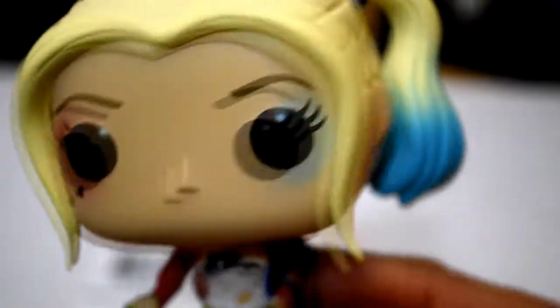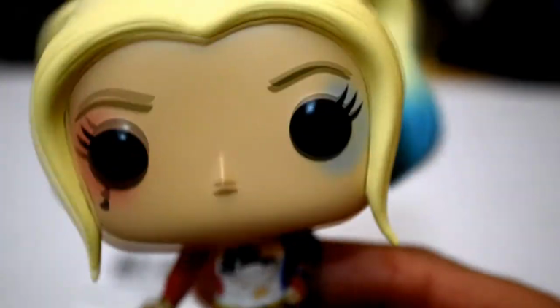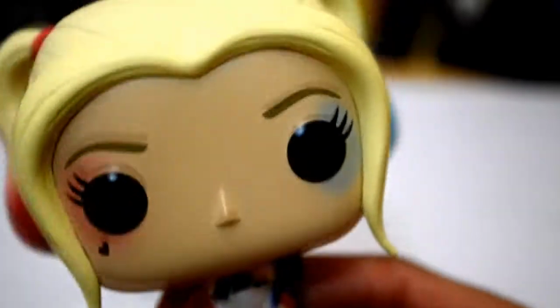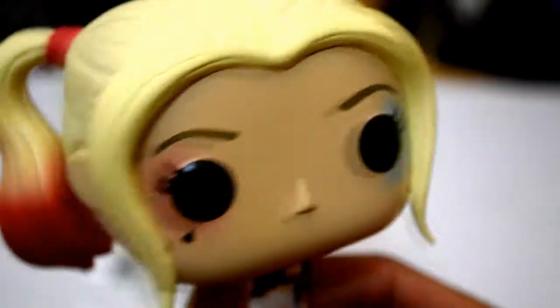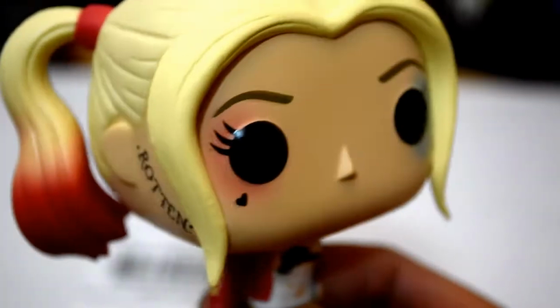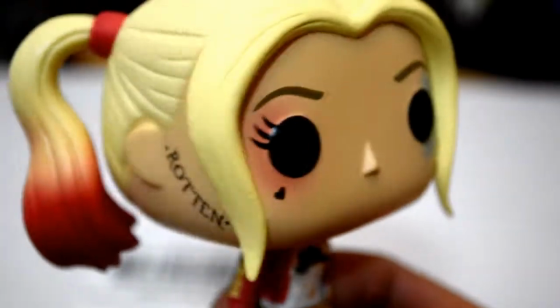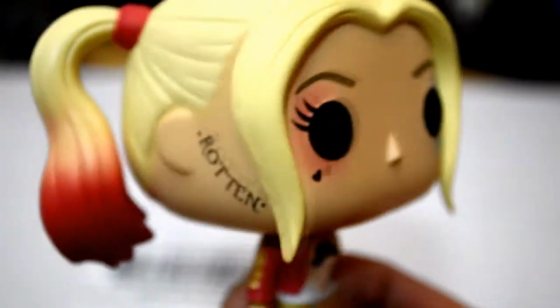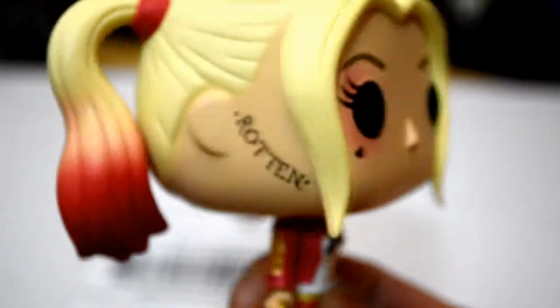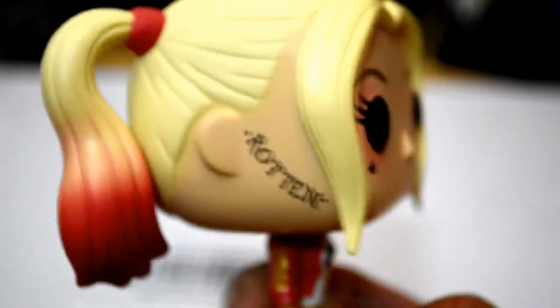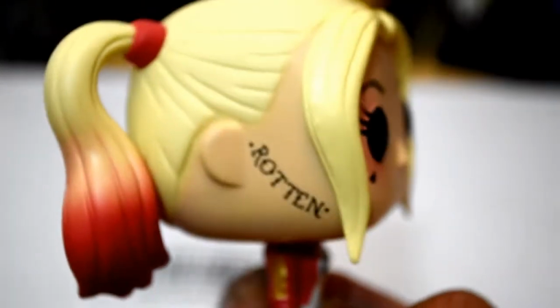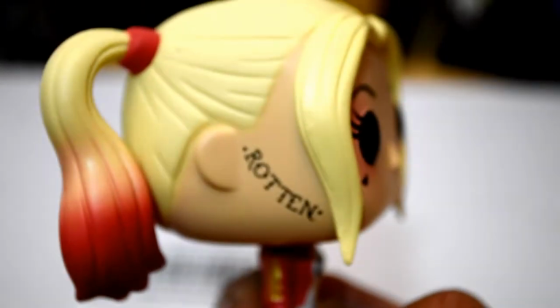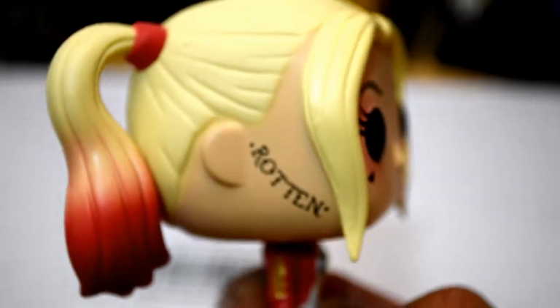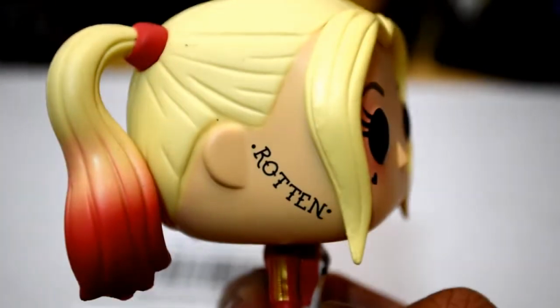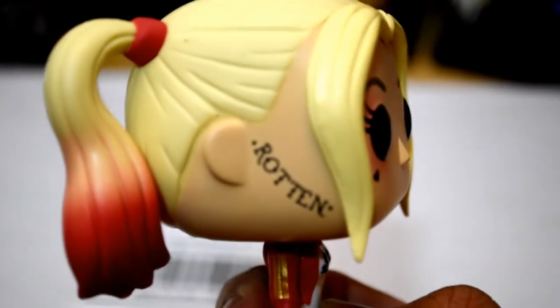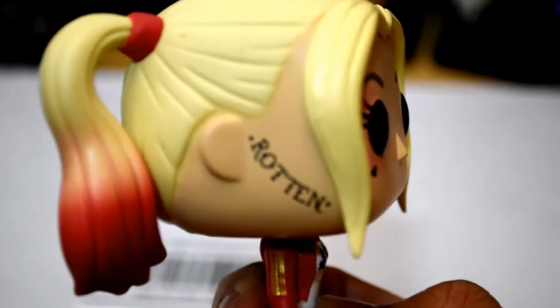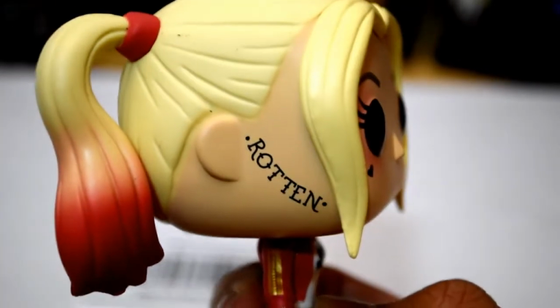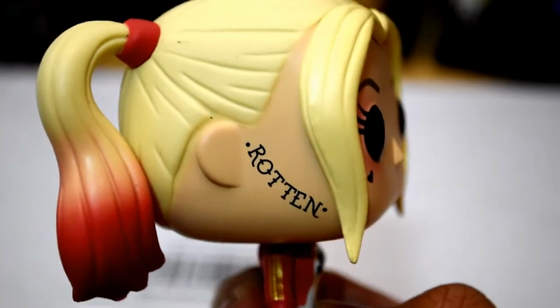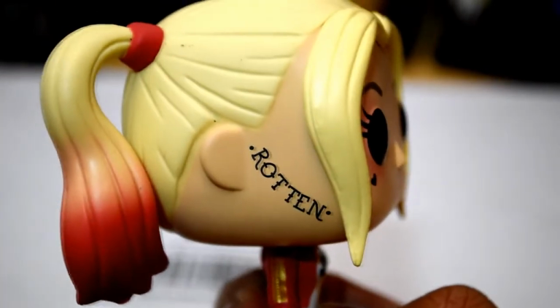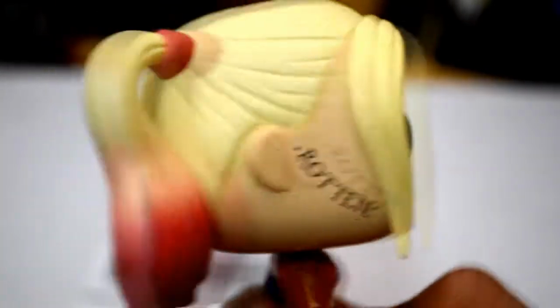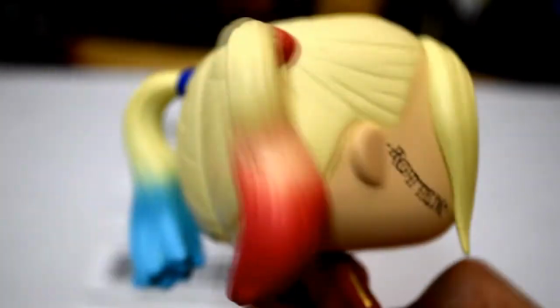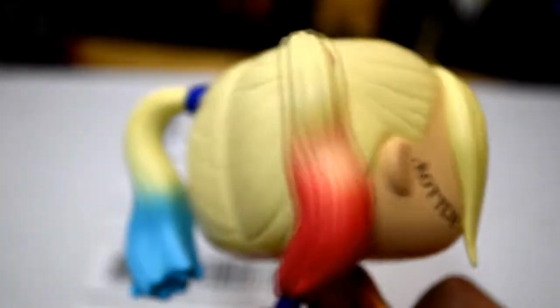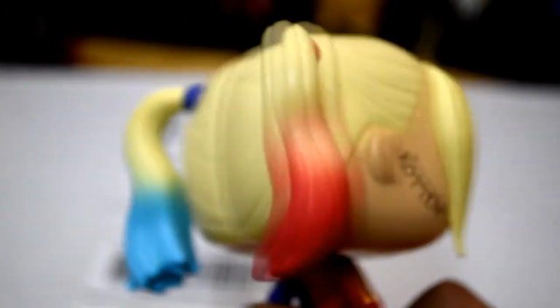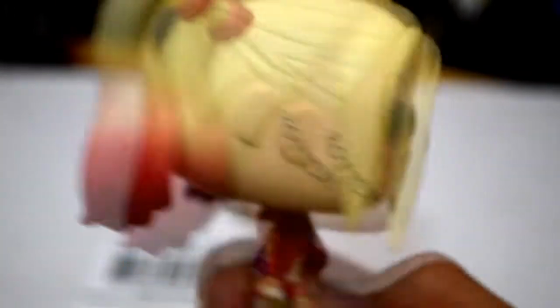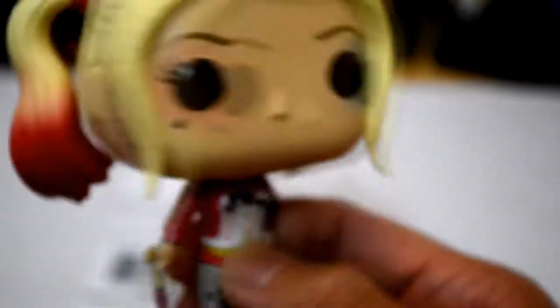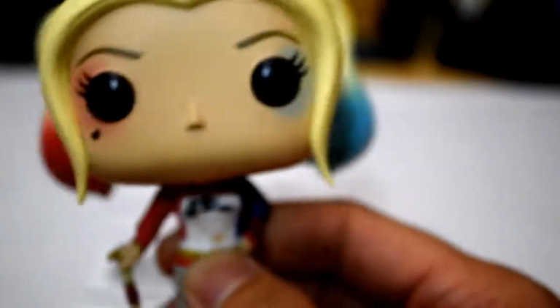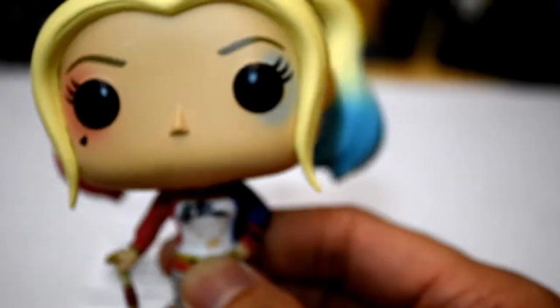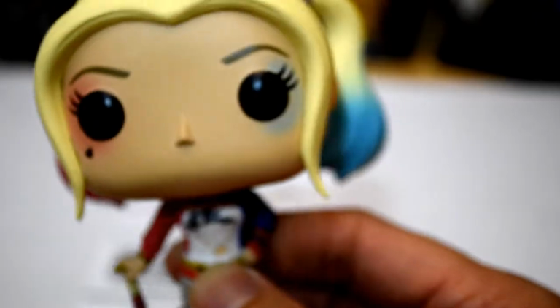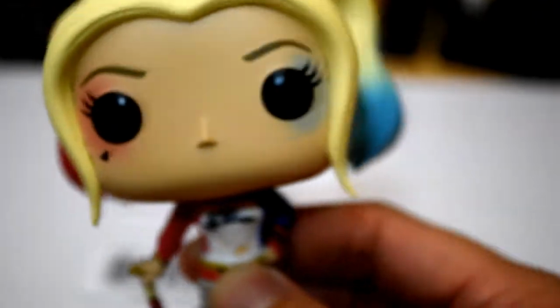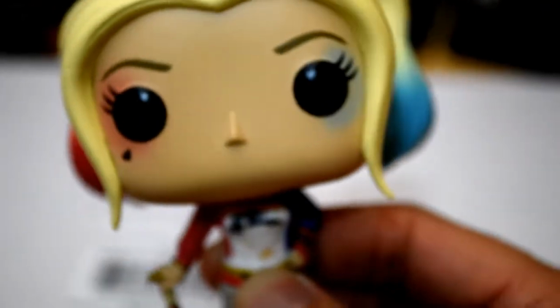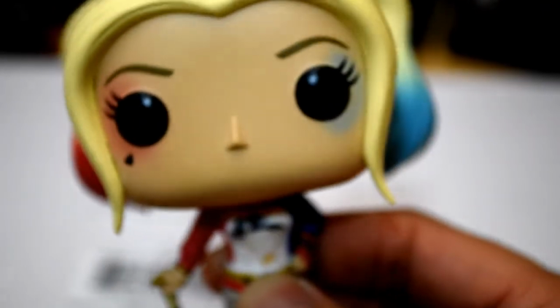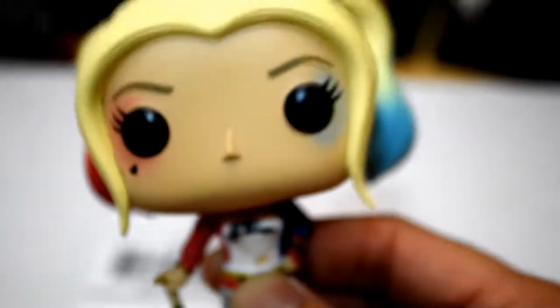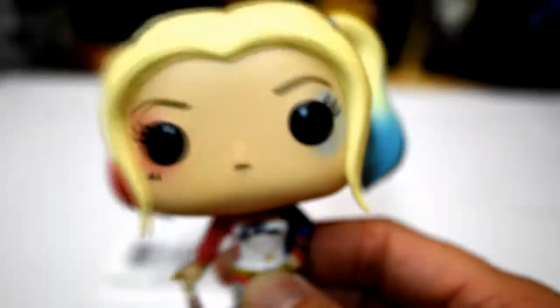The color, shading, tattoos and everything. I really like this pop.